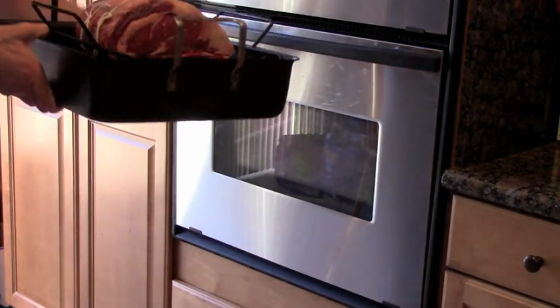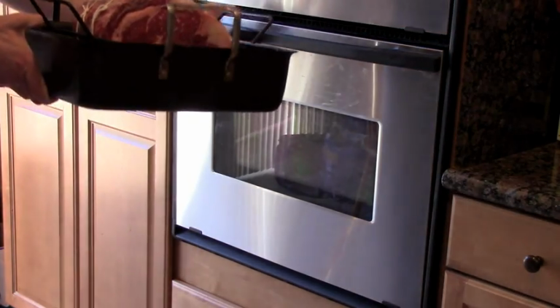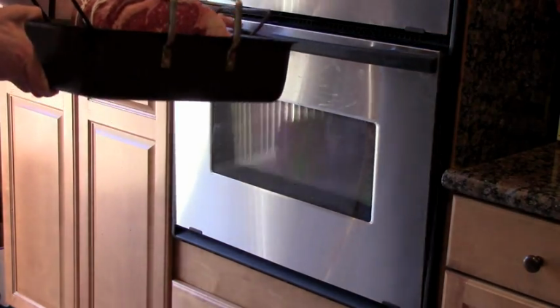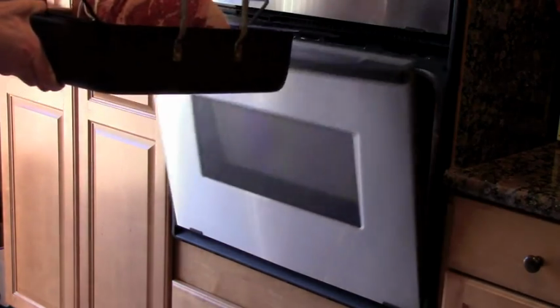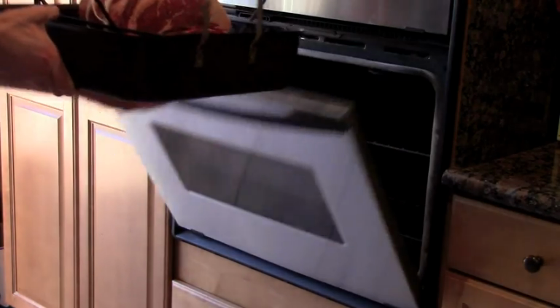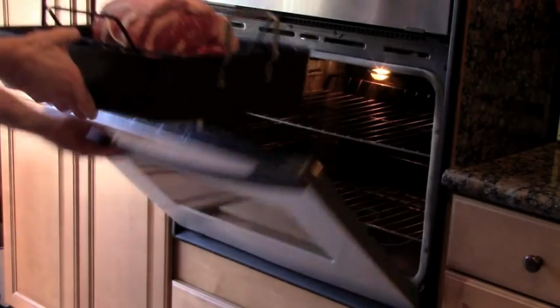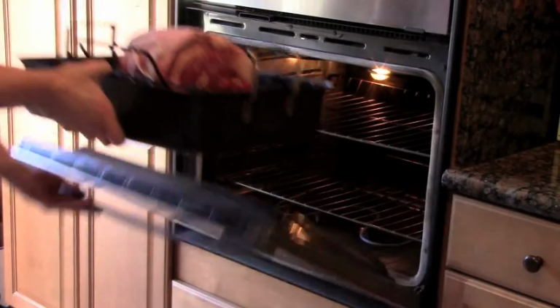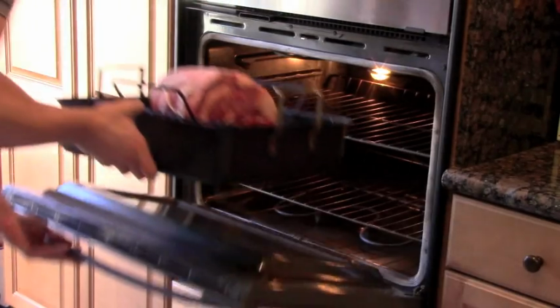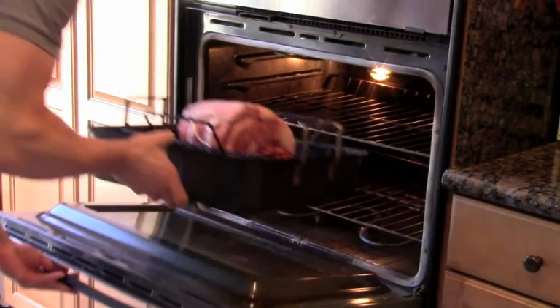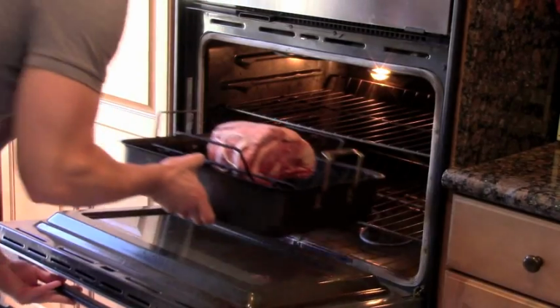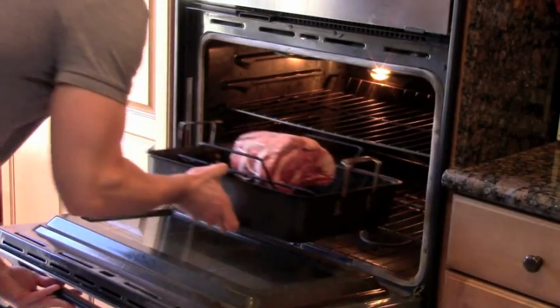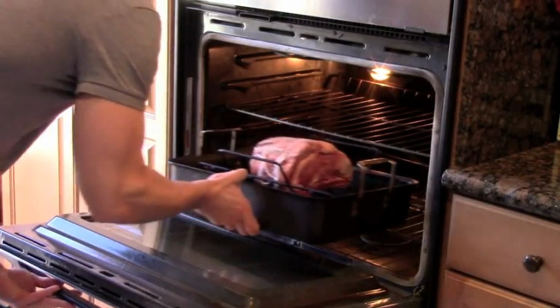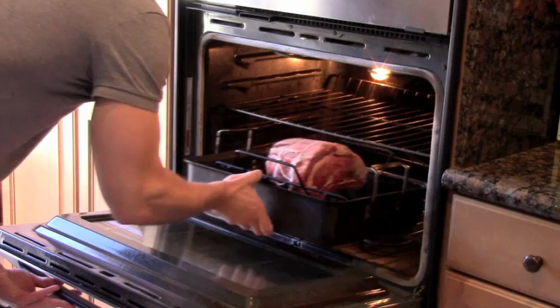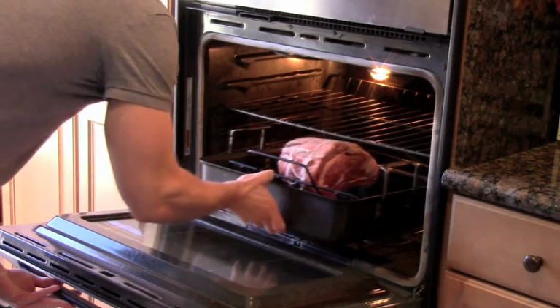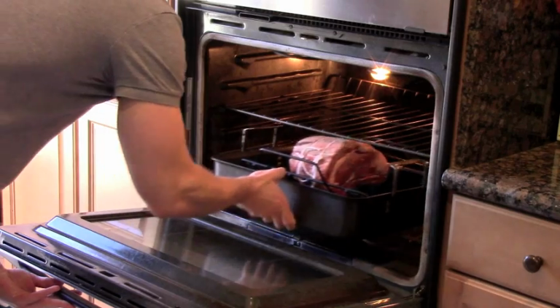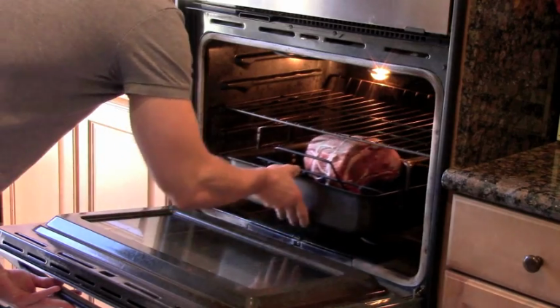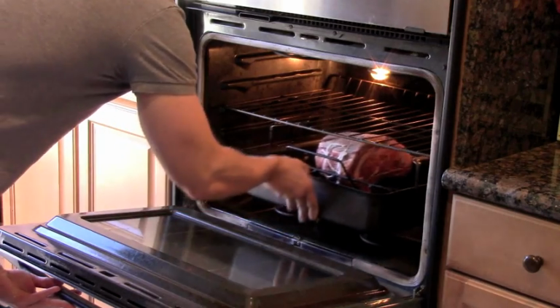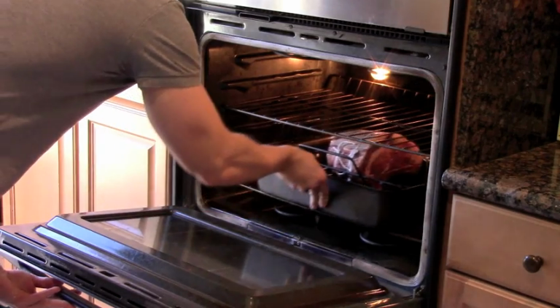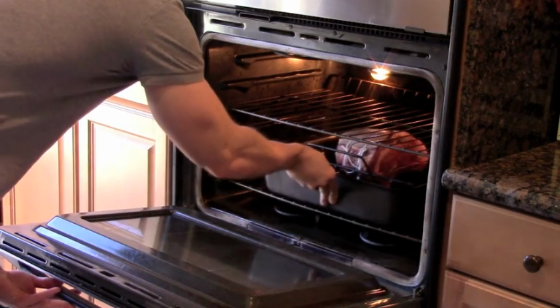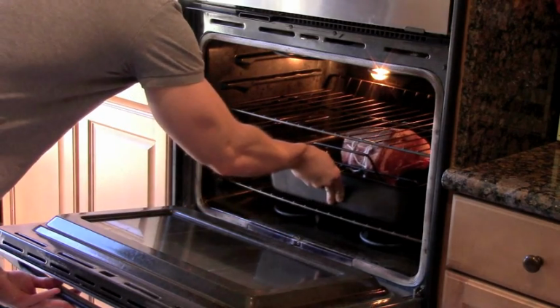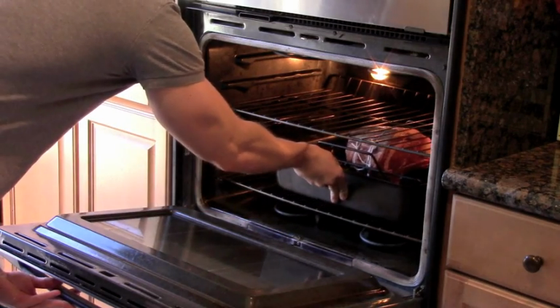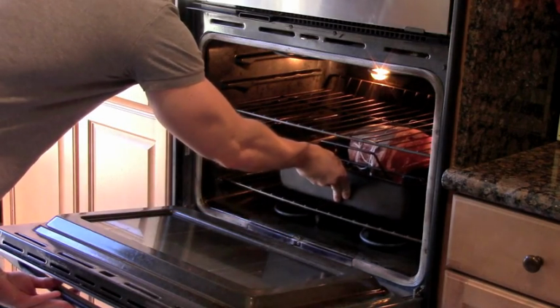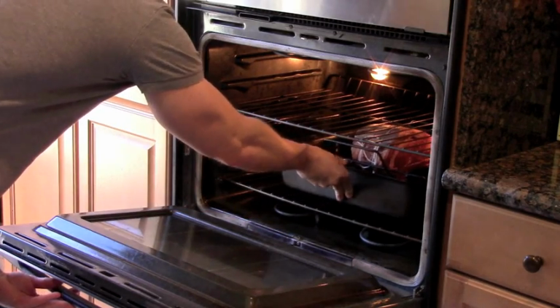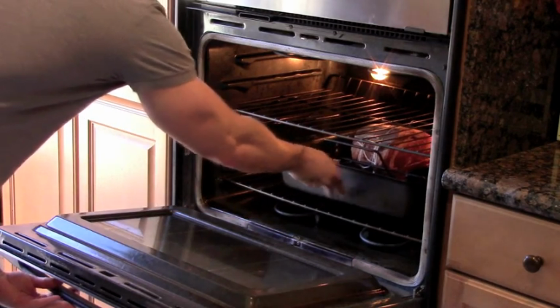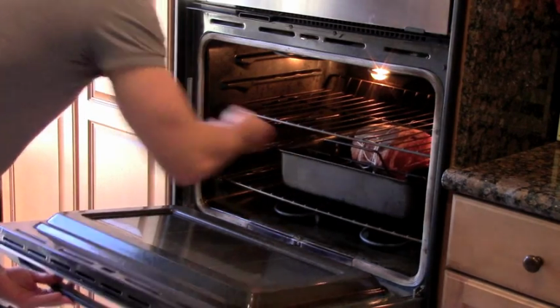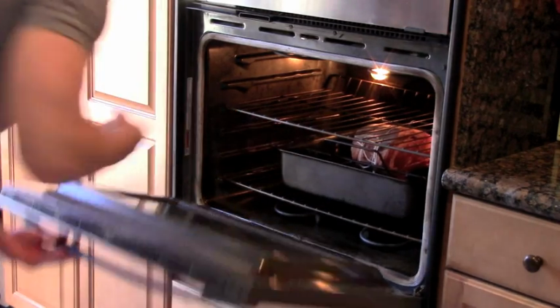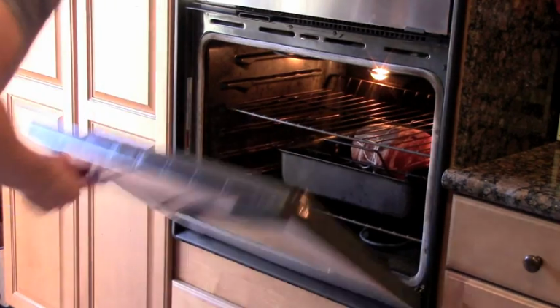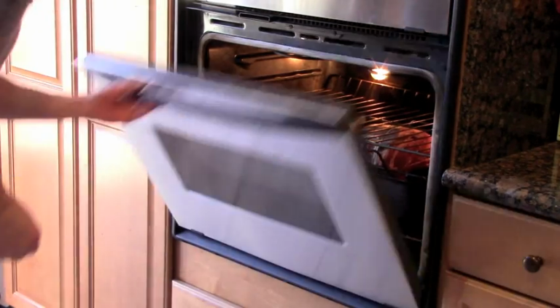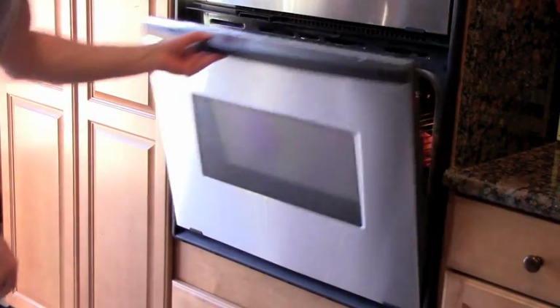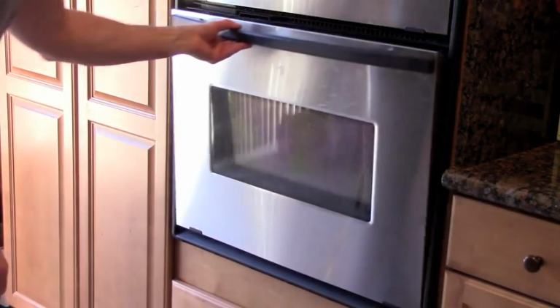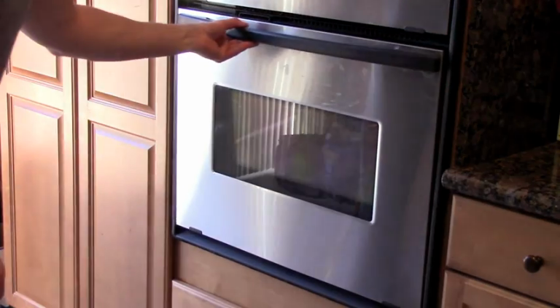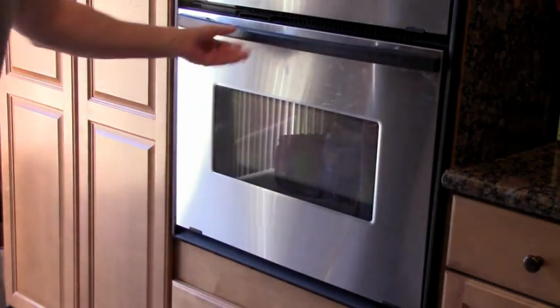If it's about four and a half pounds, don't even bother opening that oven for about two and a half hours before you check it.